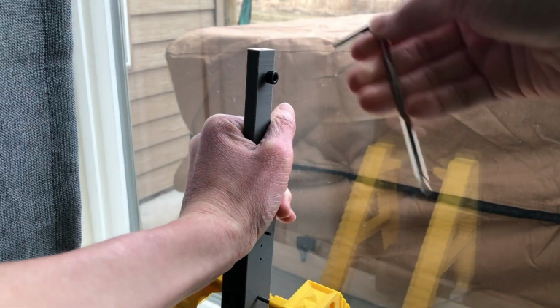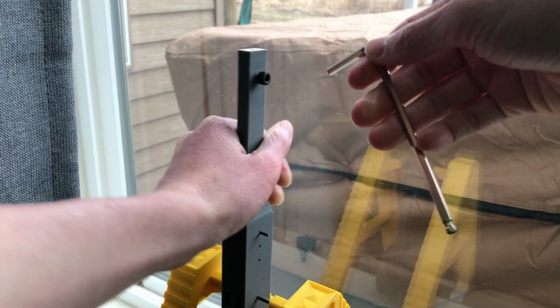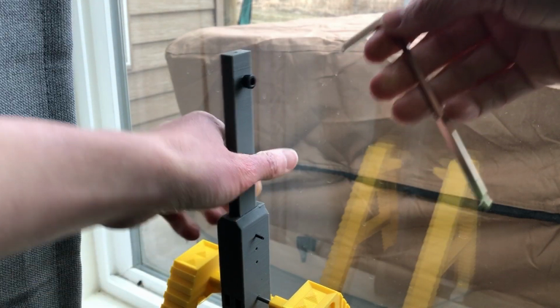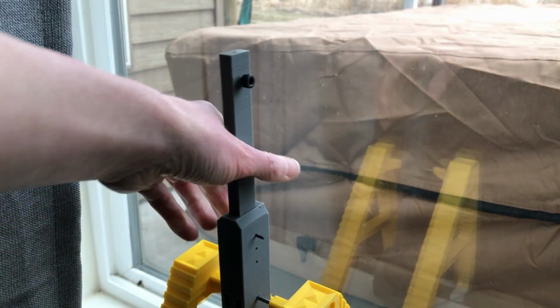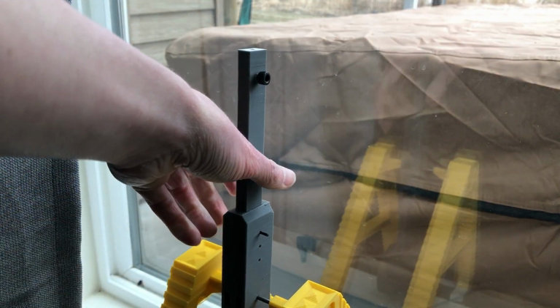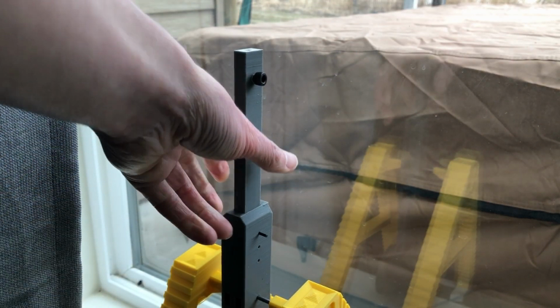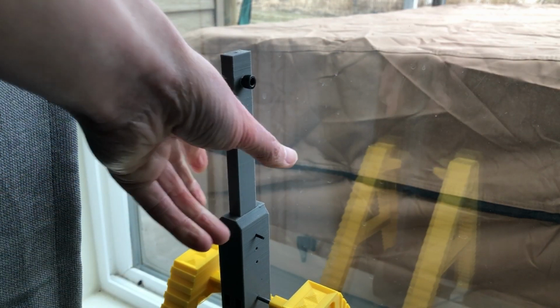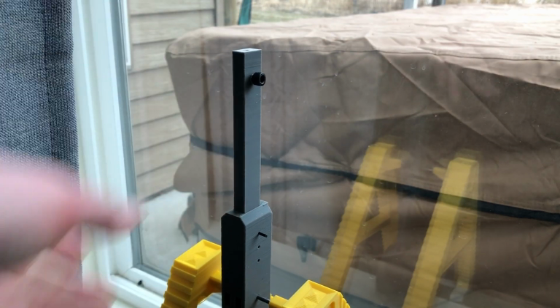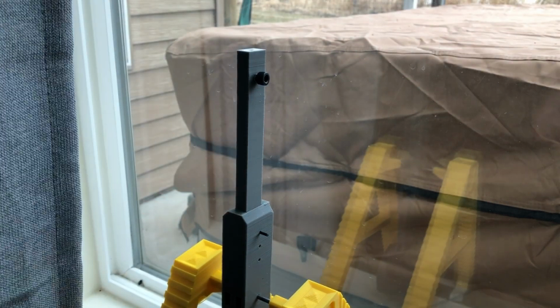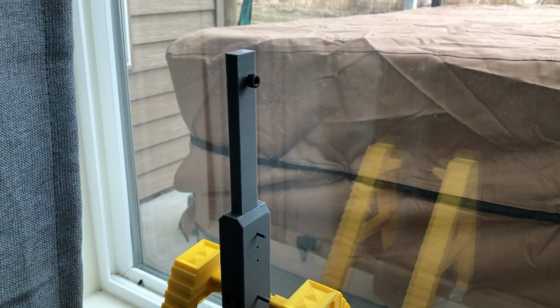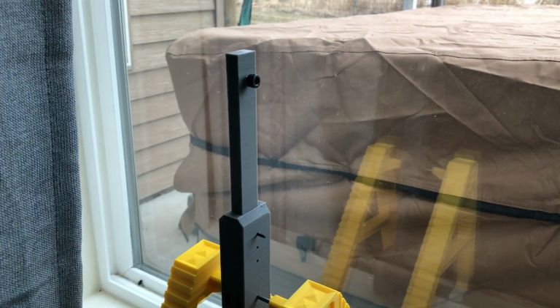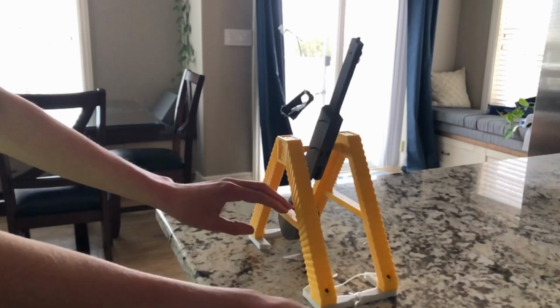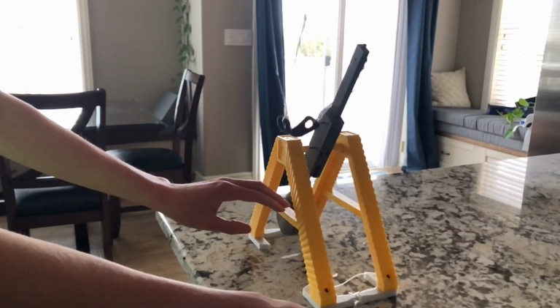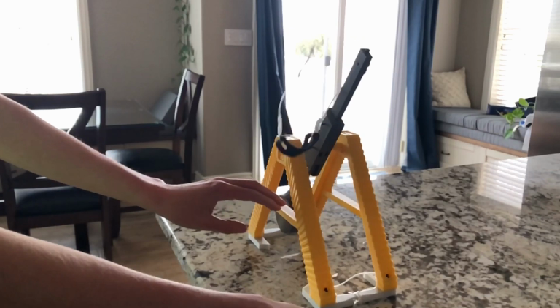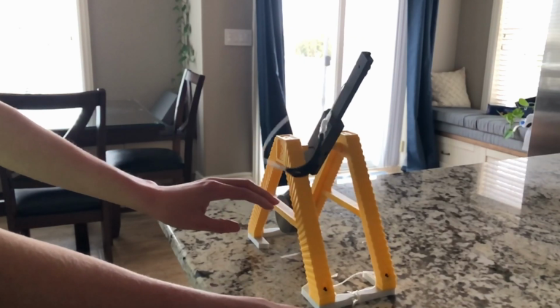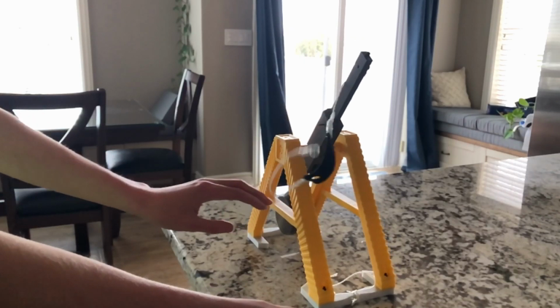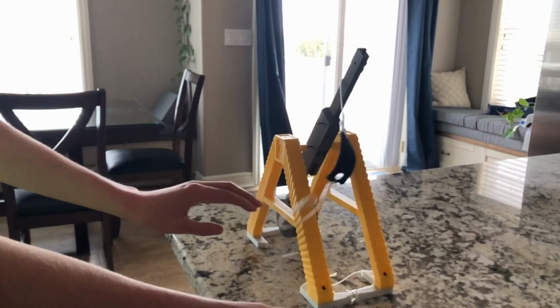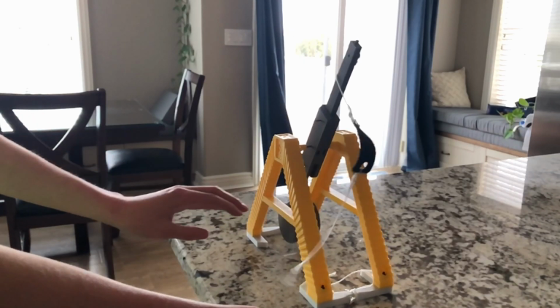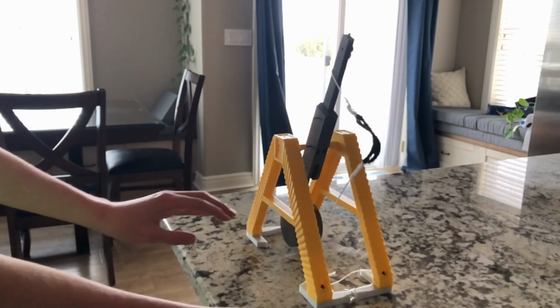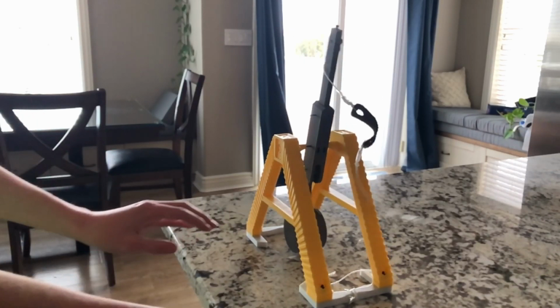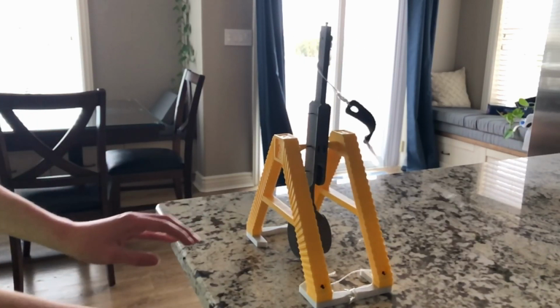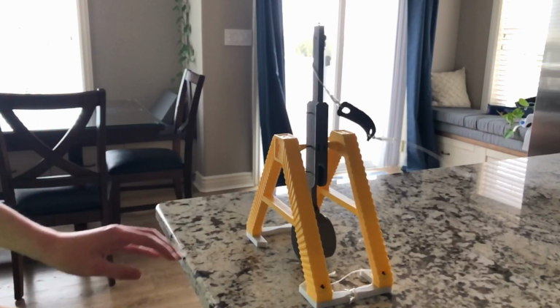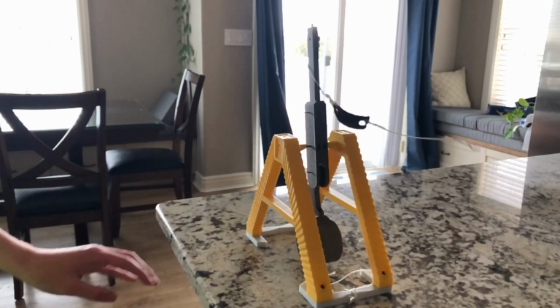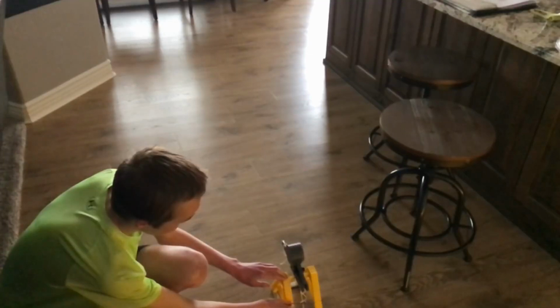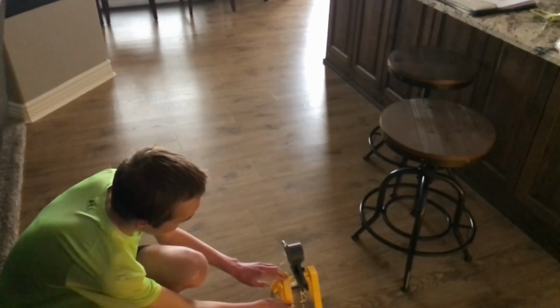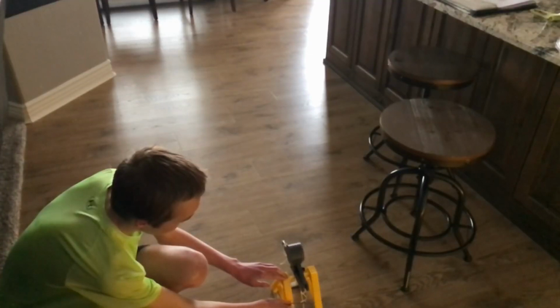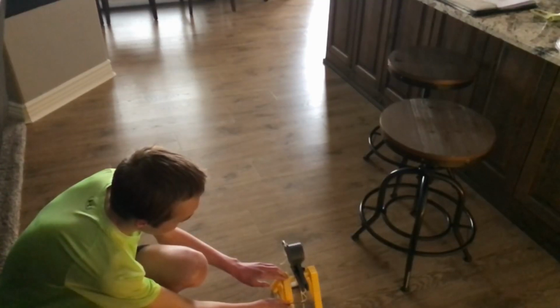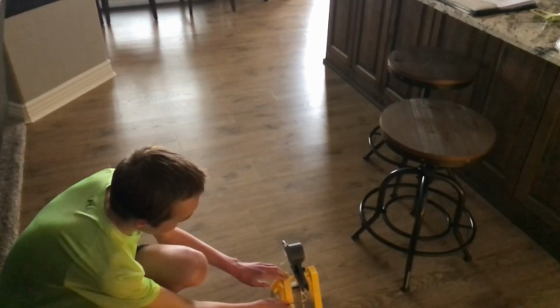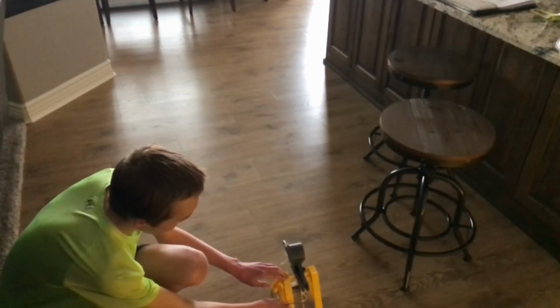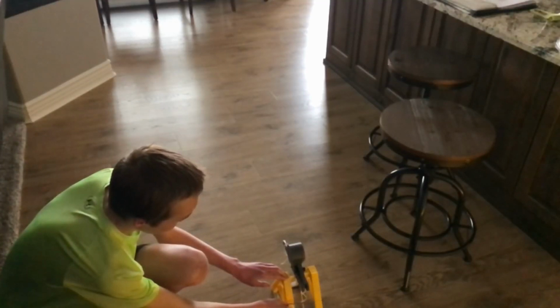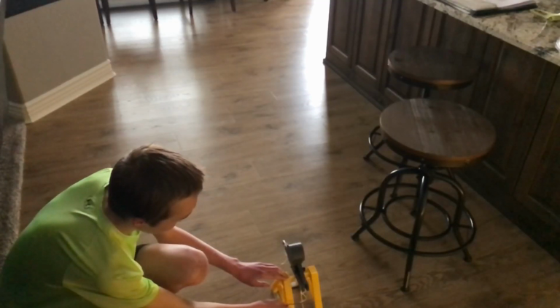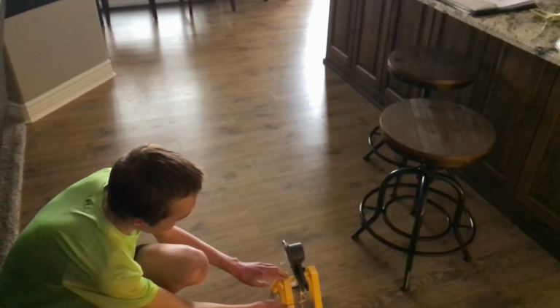After all that, it was finally working properly, and I'm now able to launch small Legos.